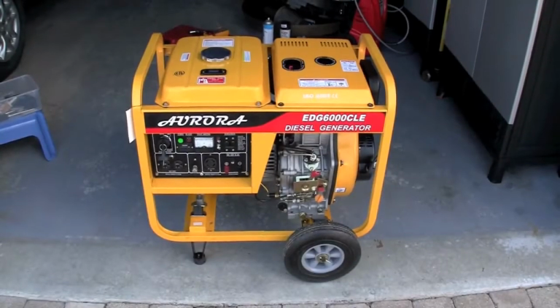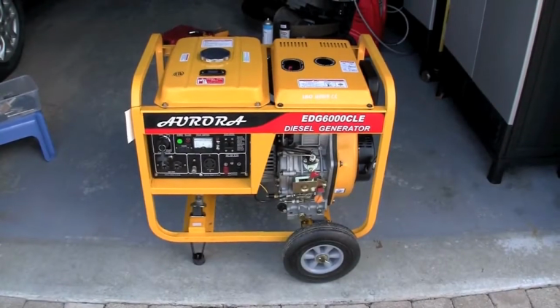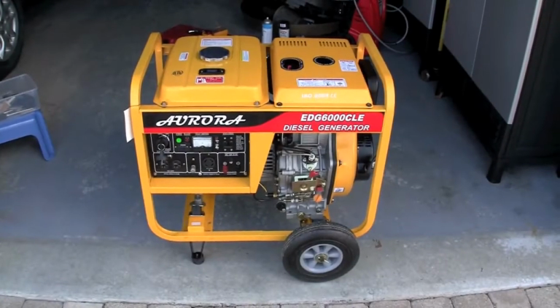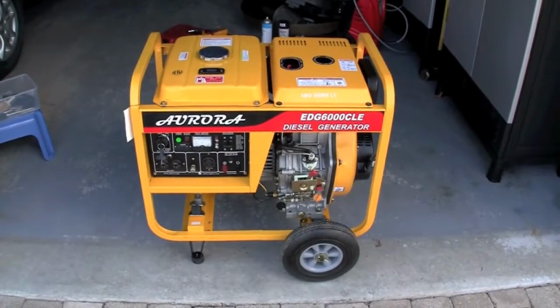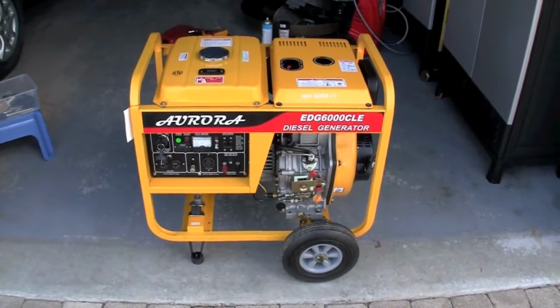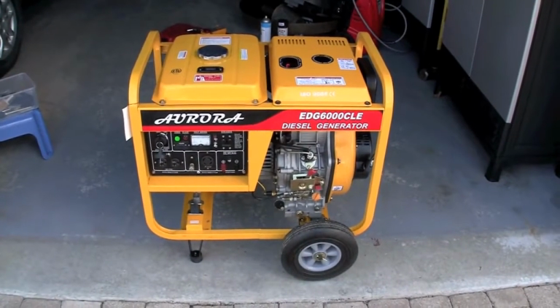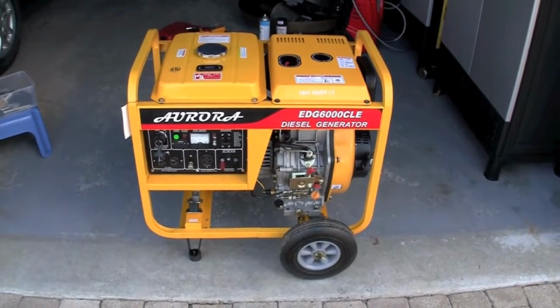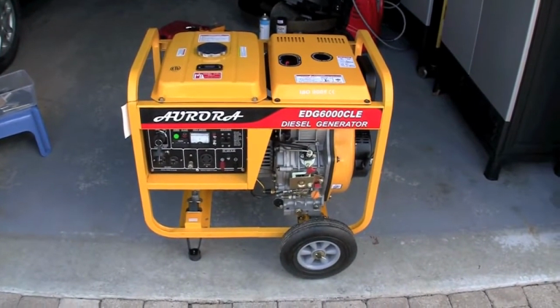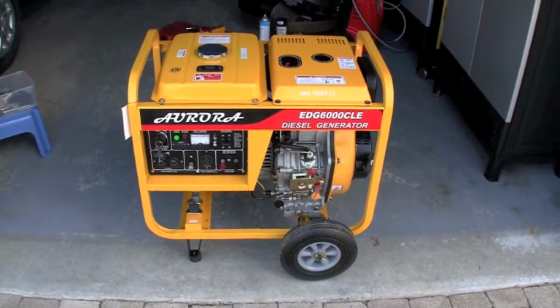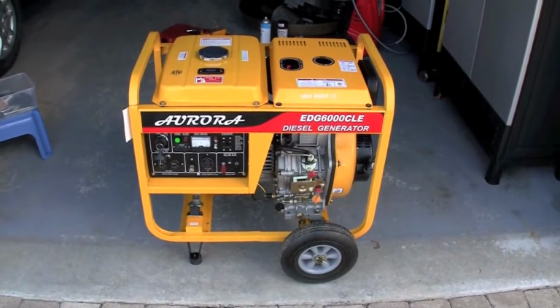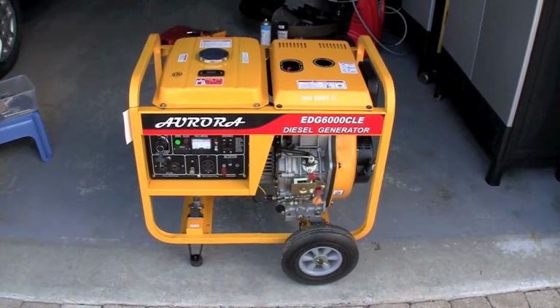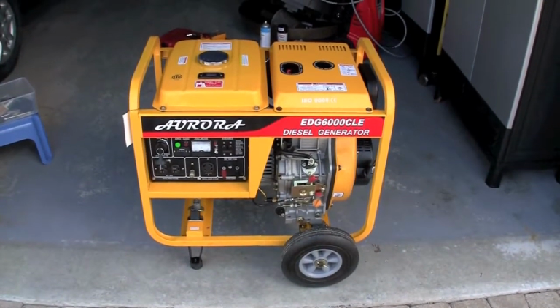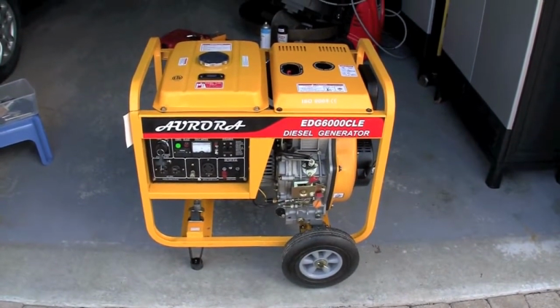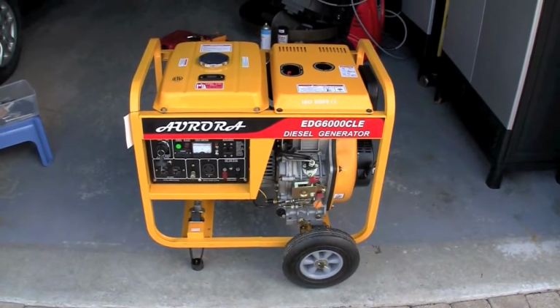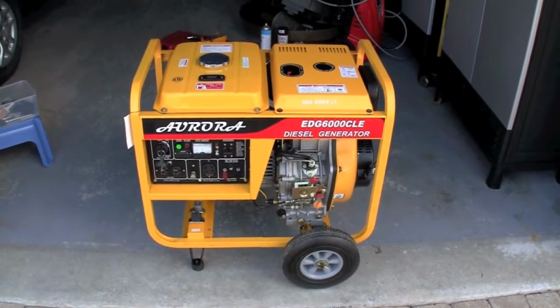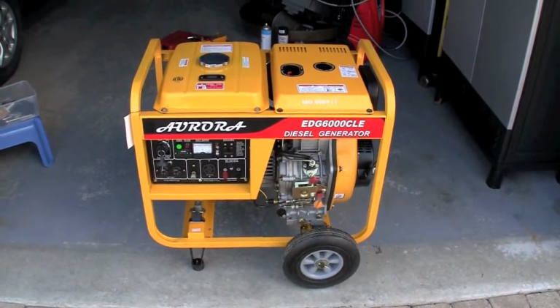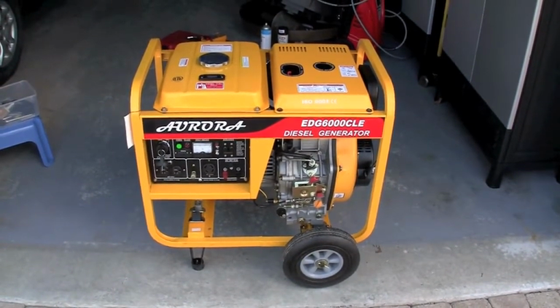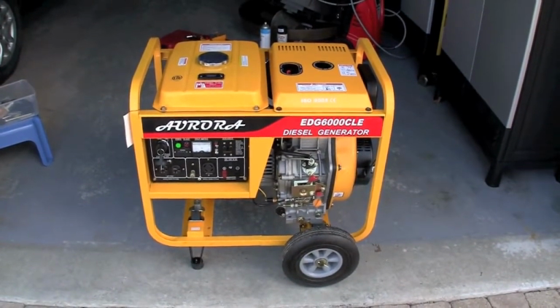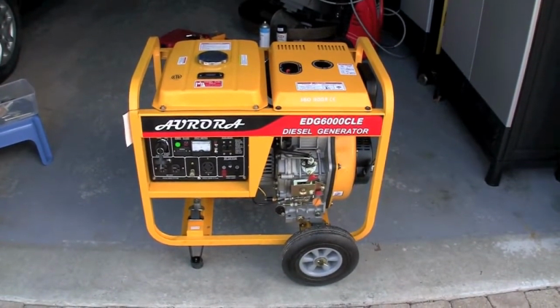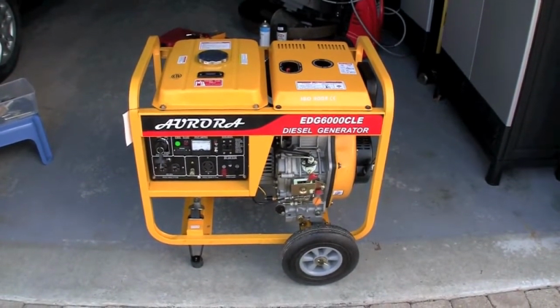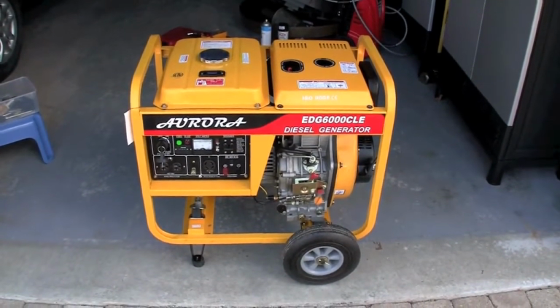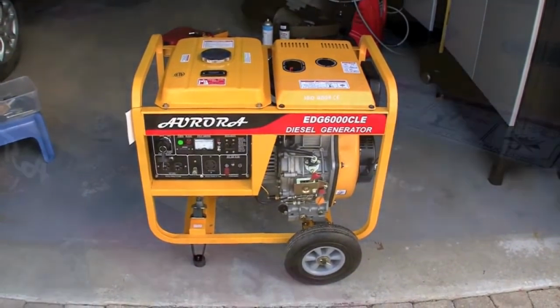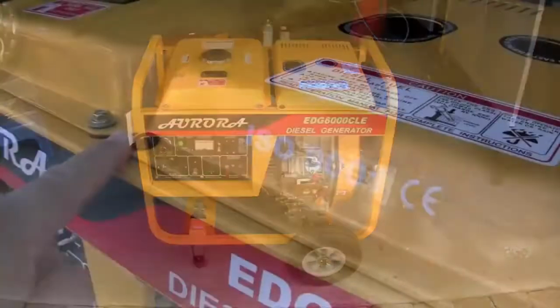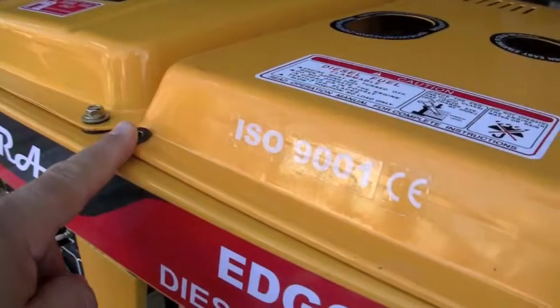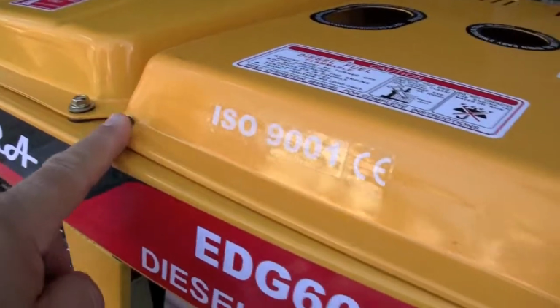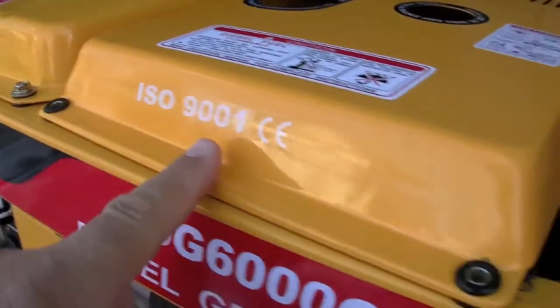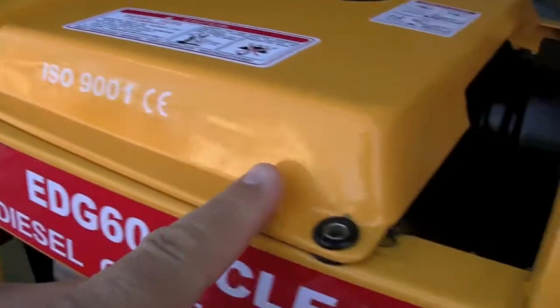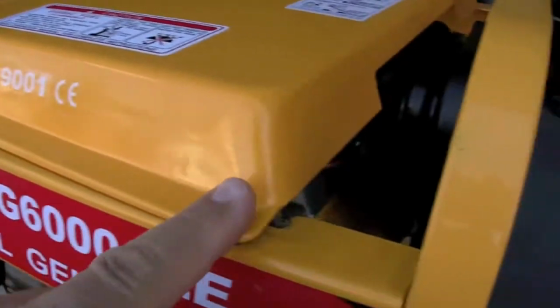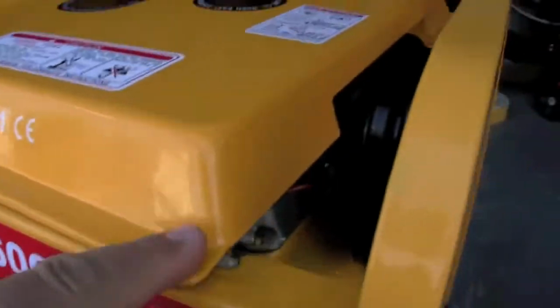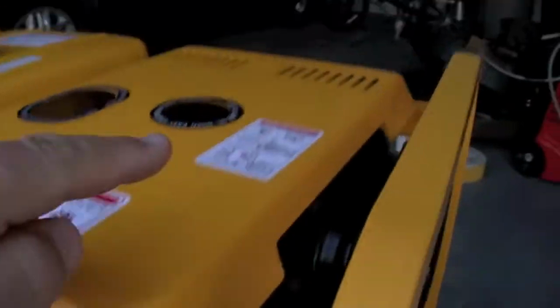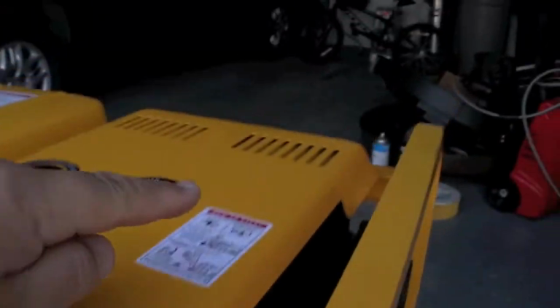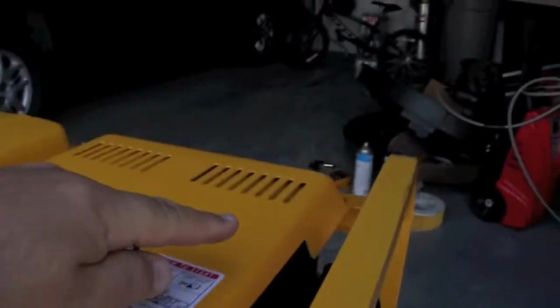This is required maintenance on every diesel generator — doing a valve adjustment. It's actually very easy.